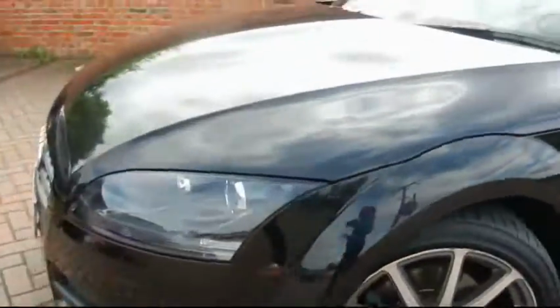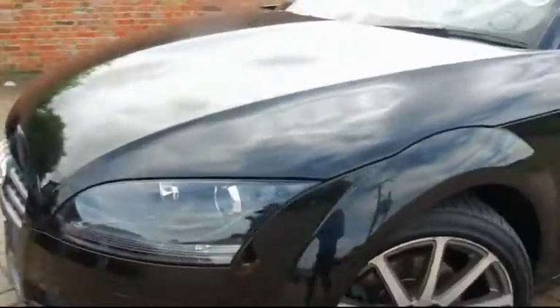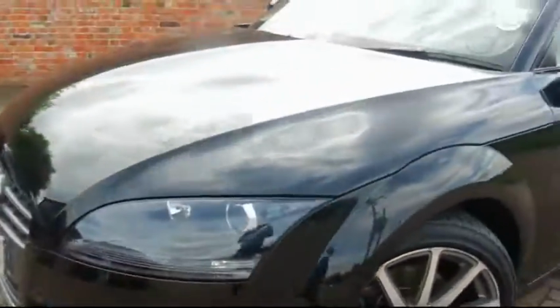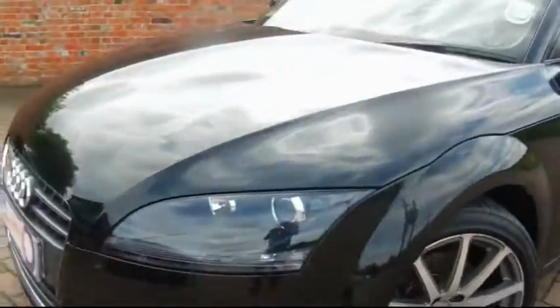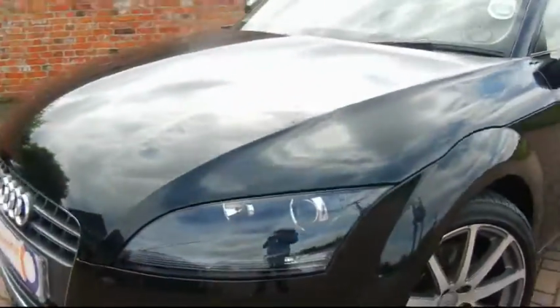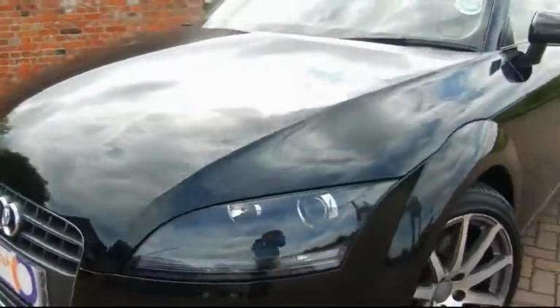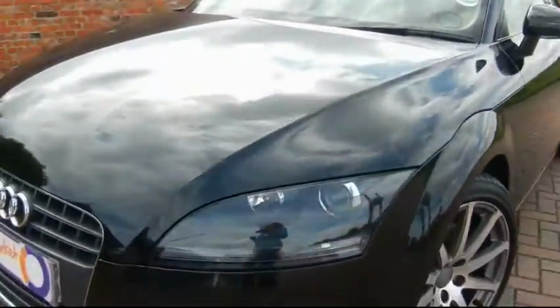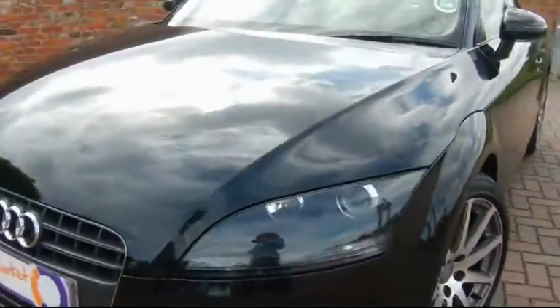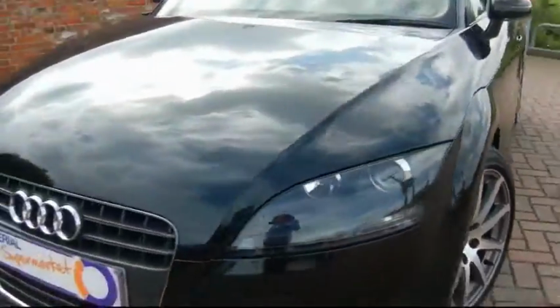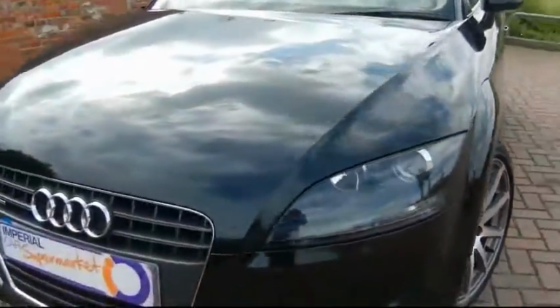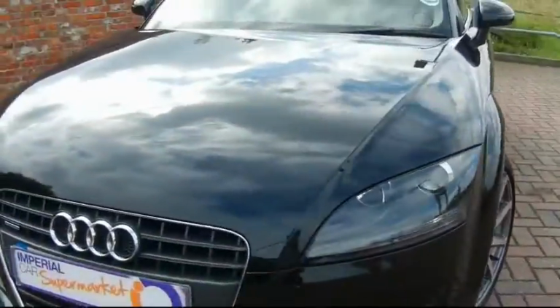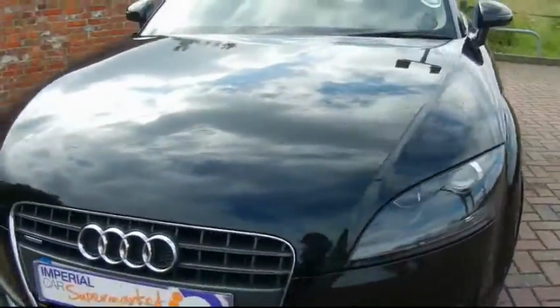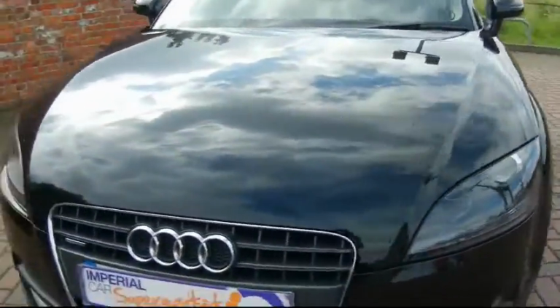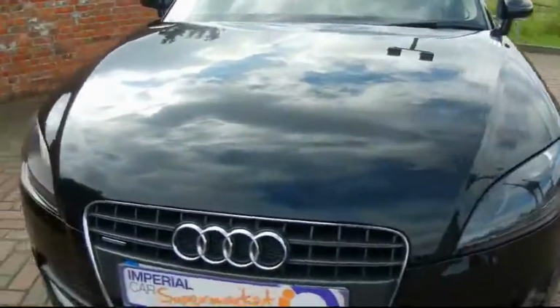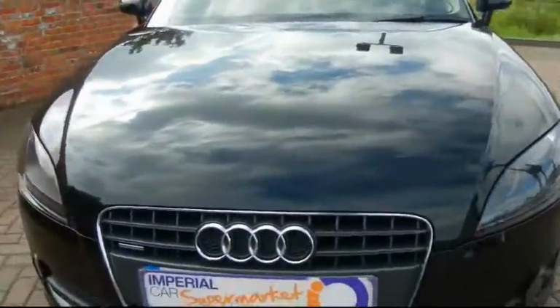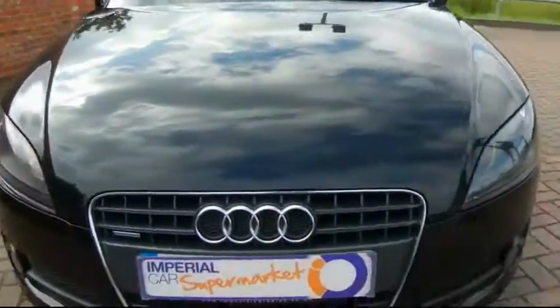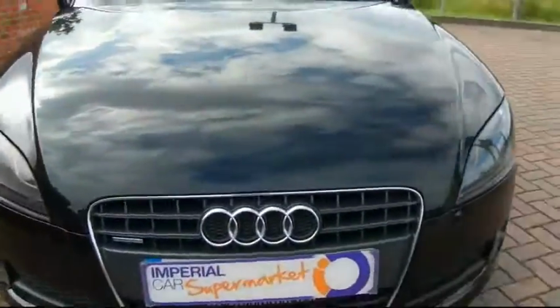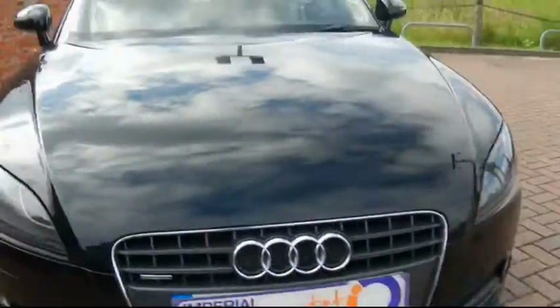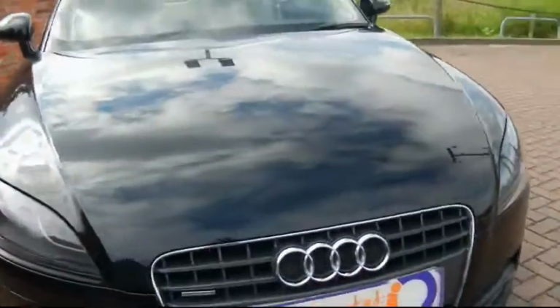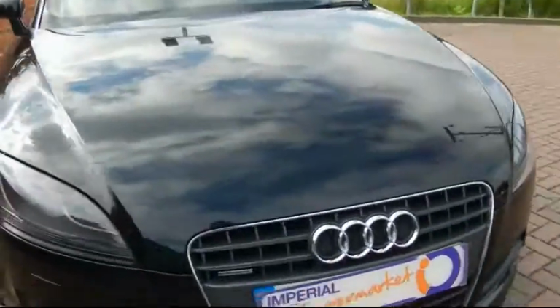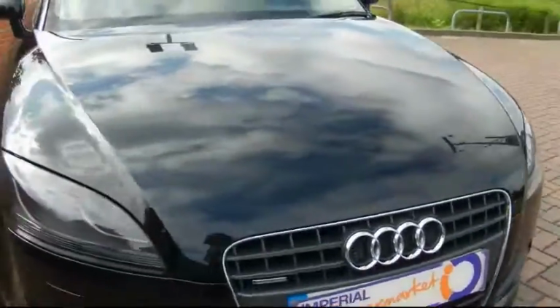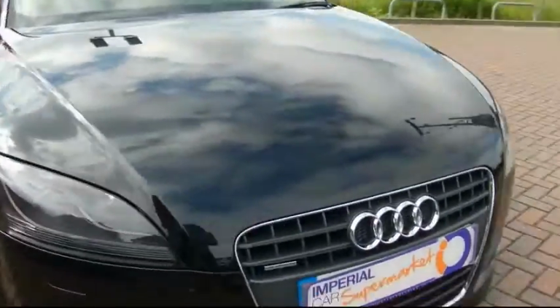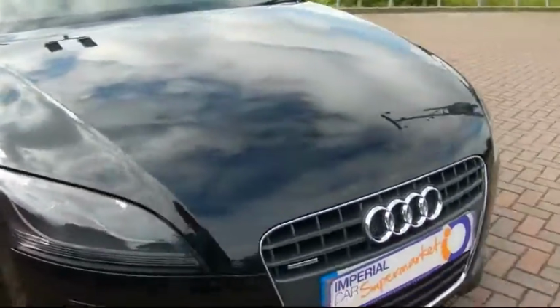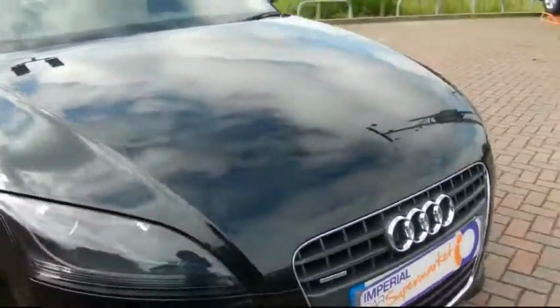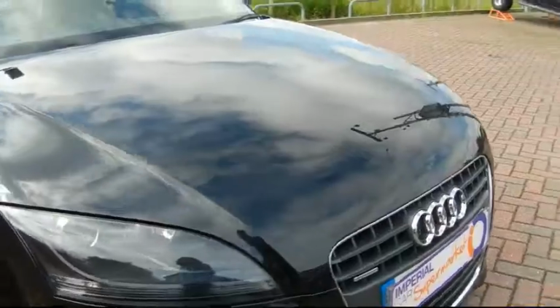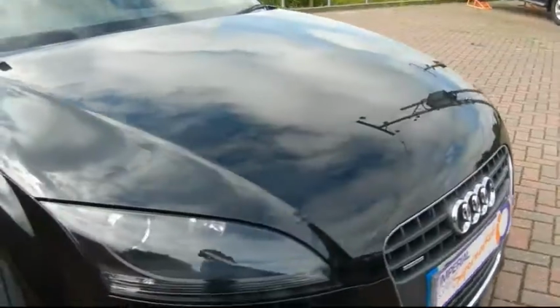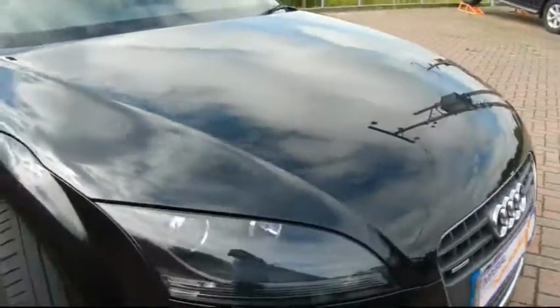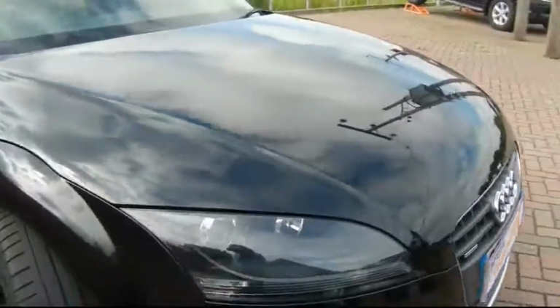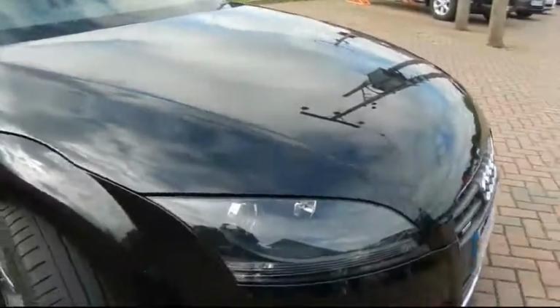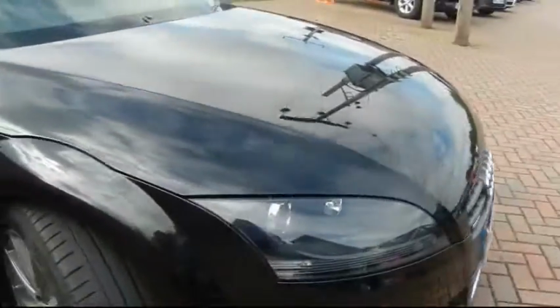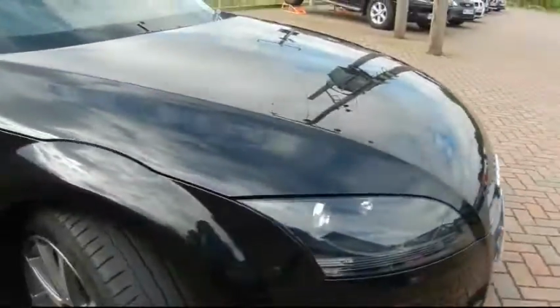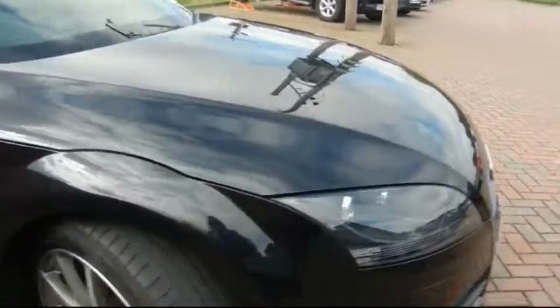It's a 170 brake model. It's also a quattro. Only costs £120 a year to tax this car.